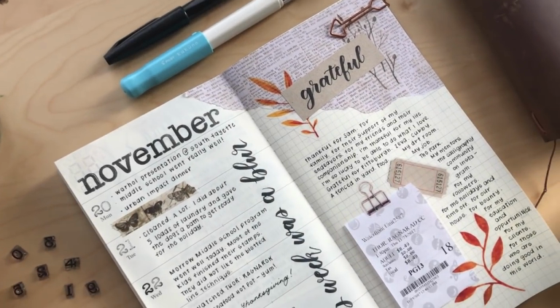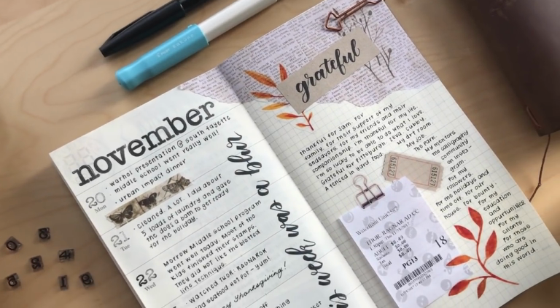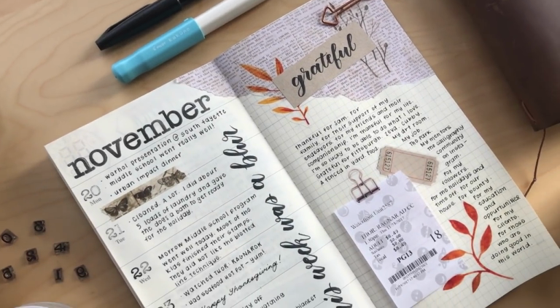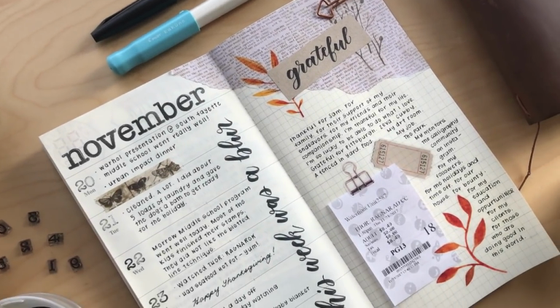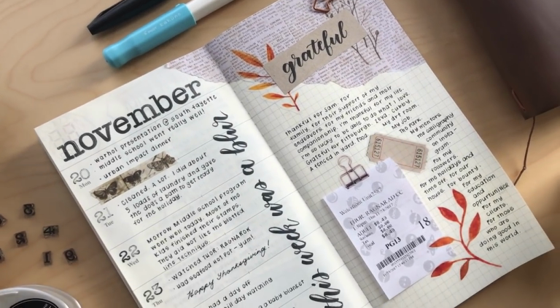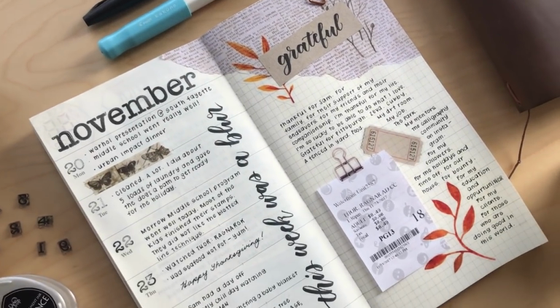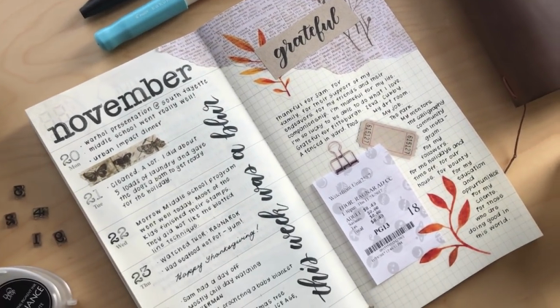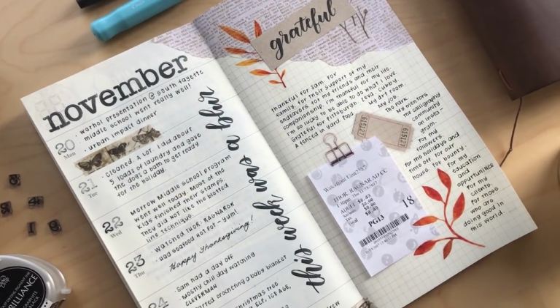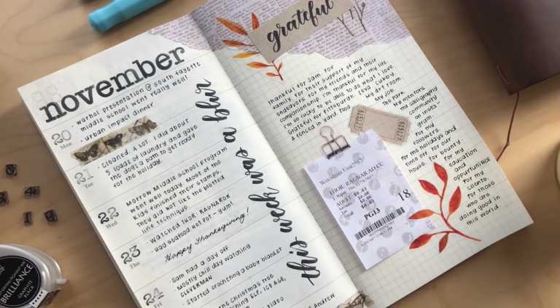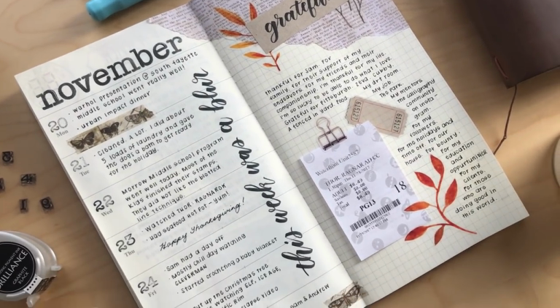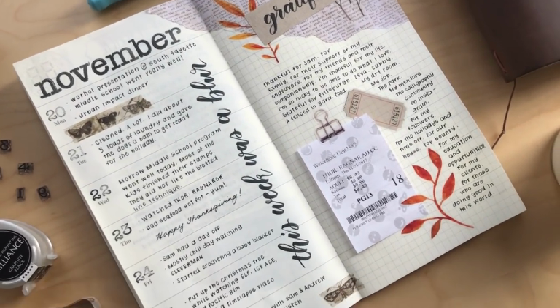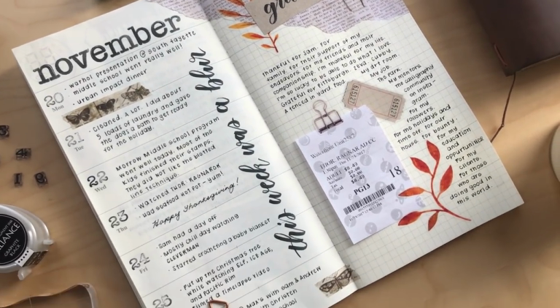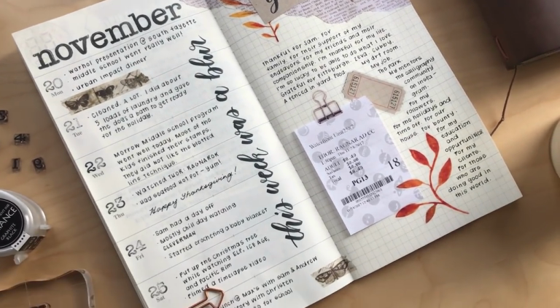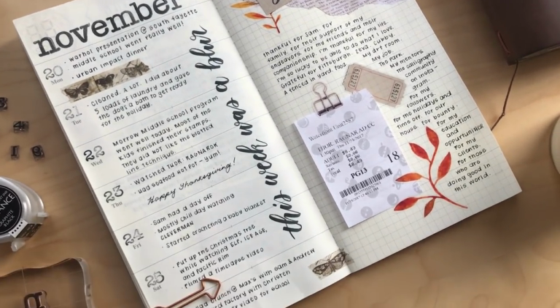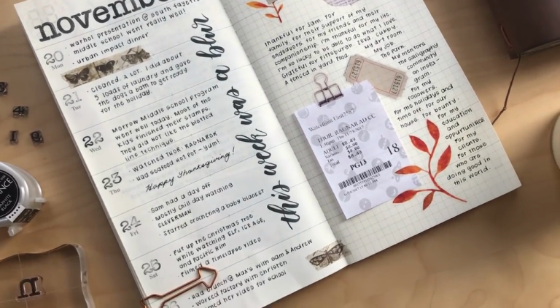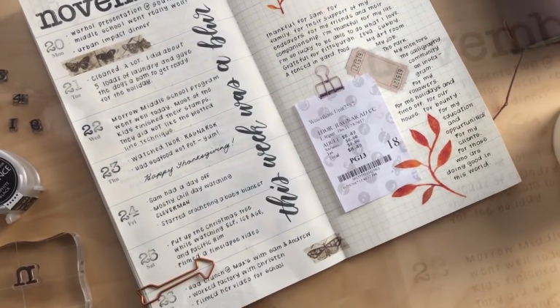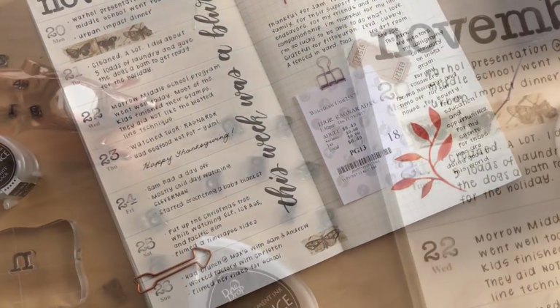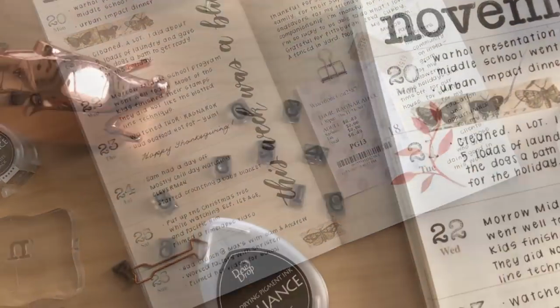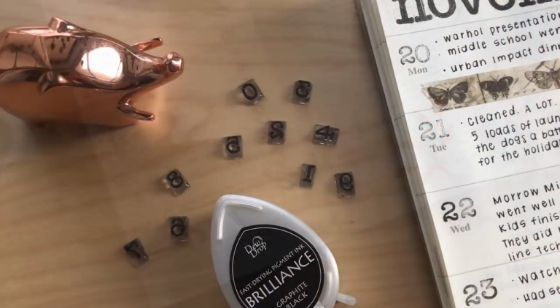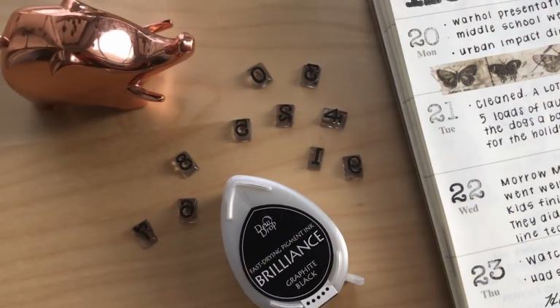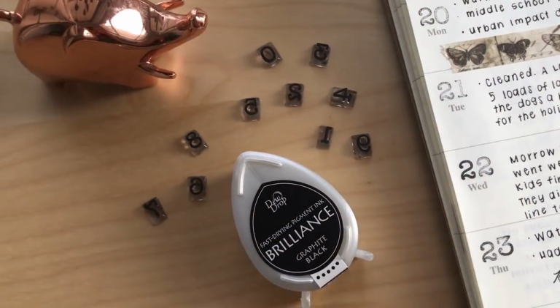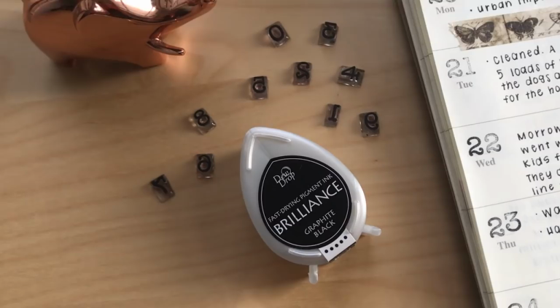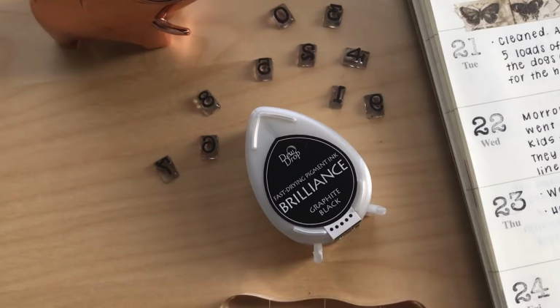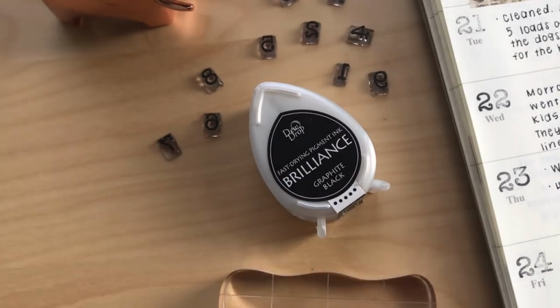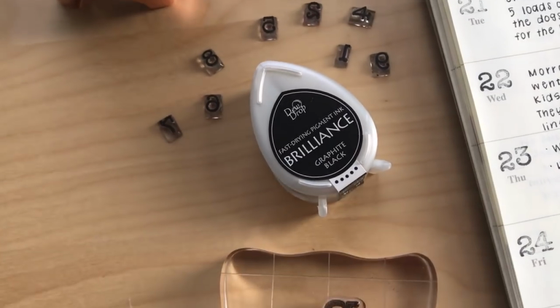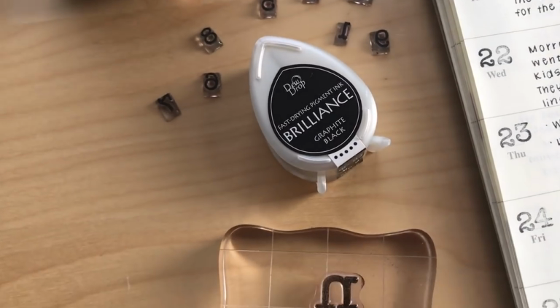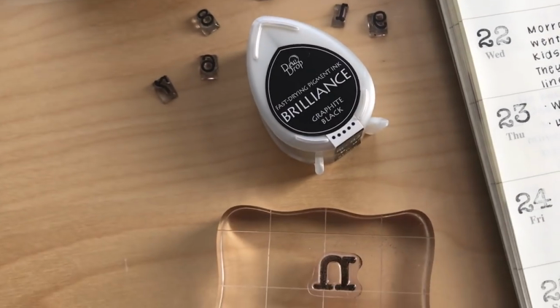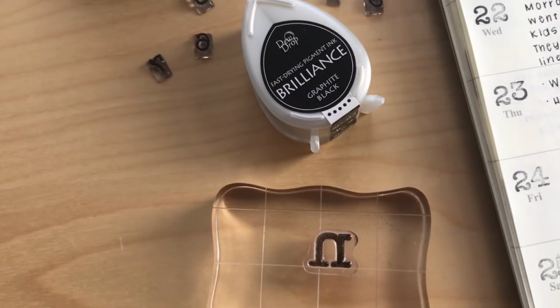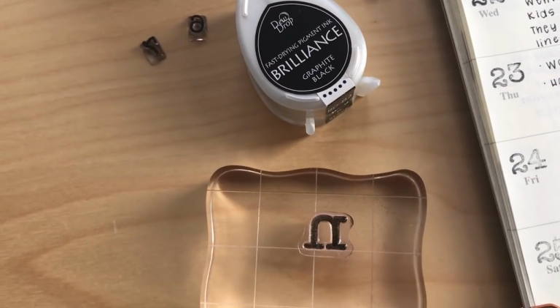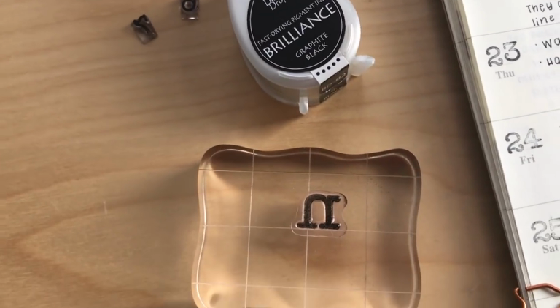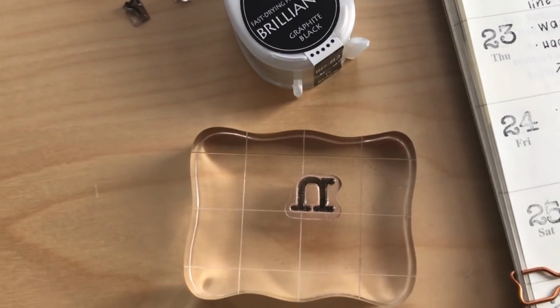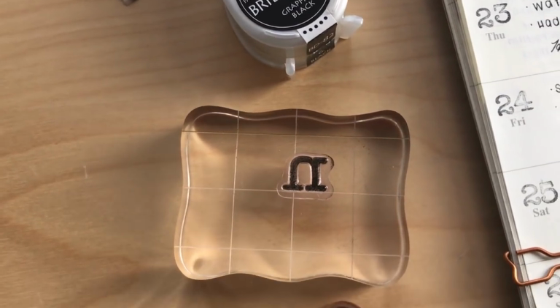Today I'm catching up on a weekly journal spread and chatting about some of the supplies I use in my traveler's notebook.